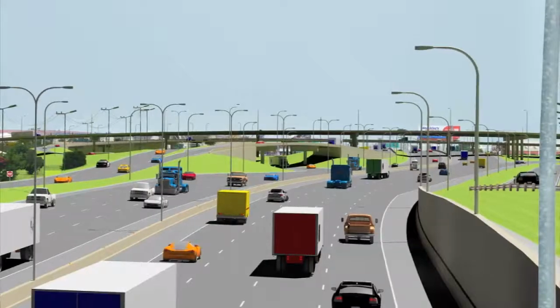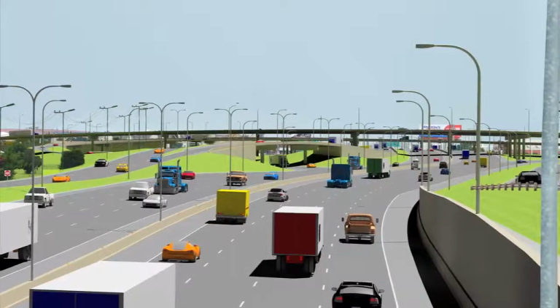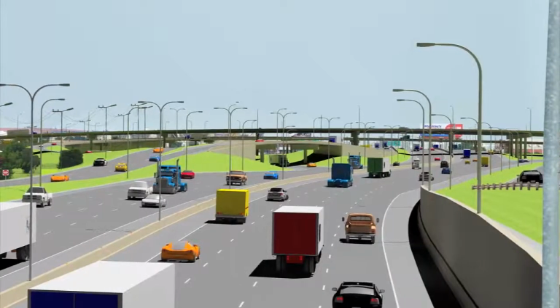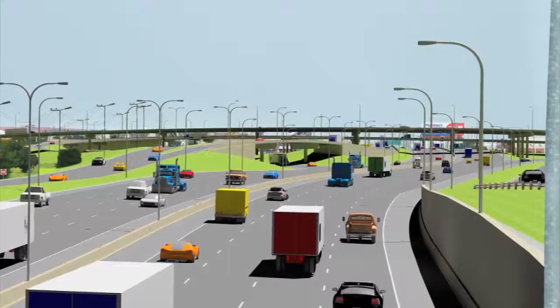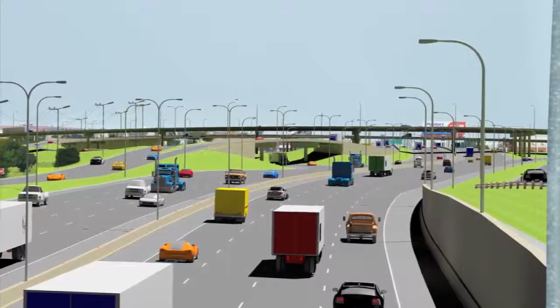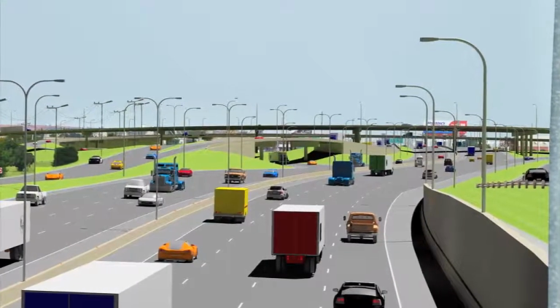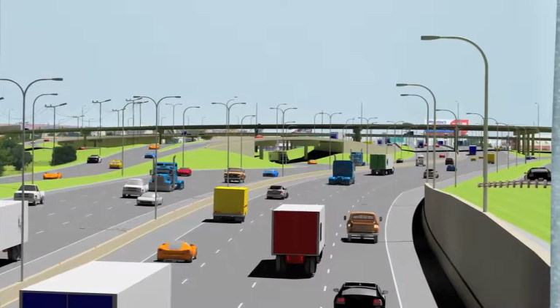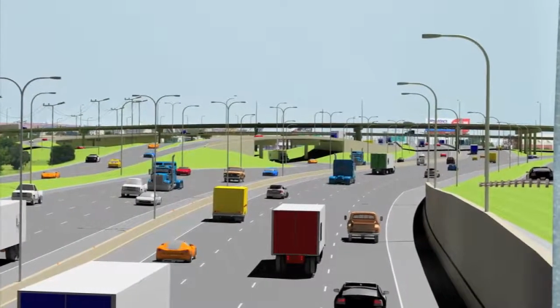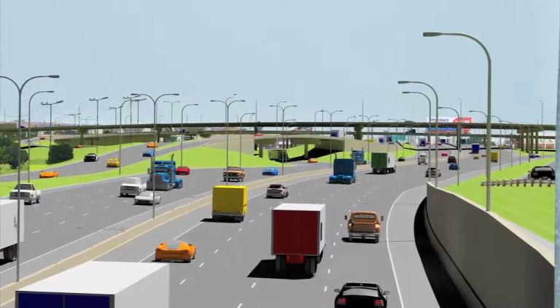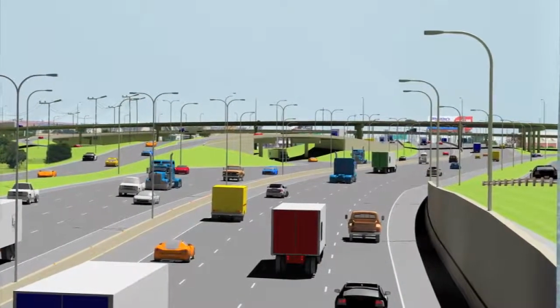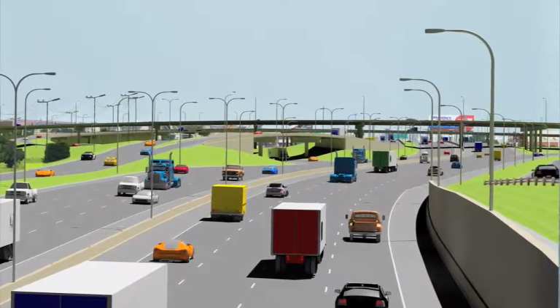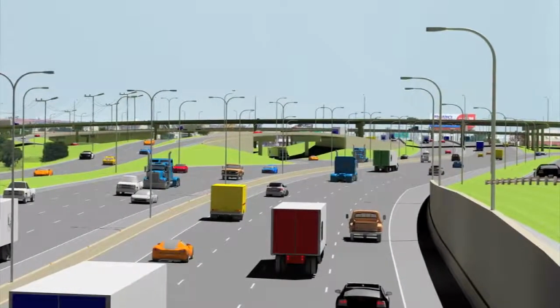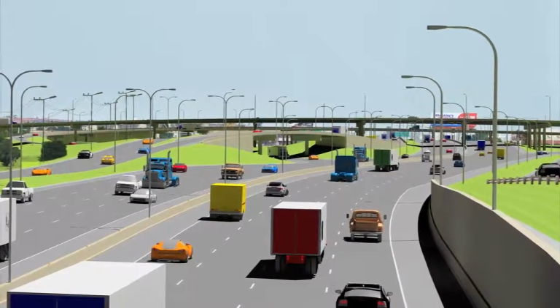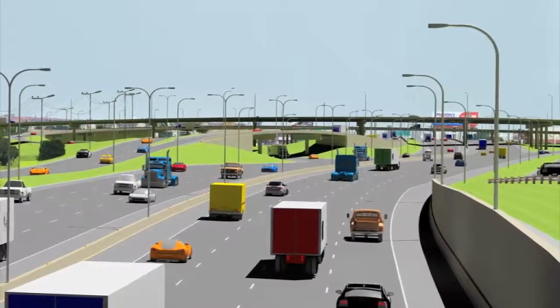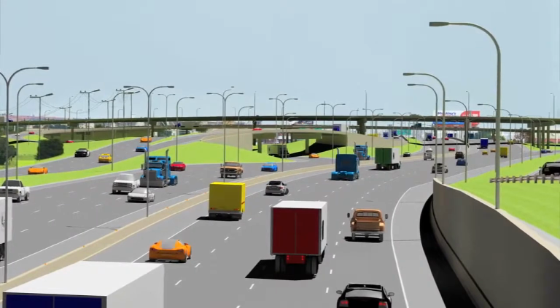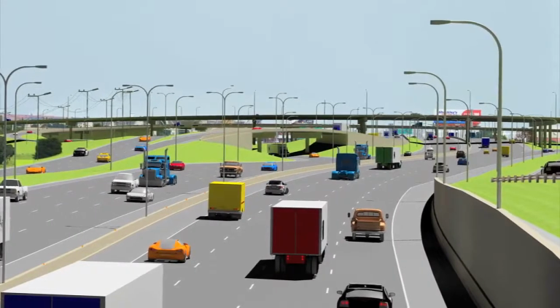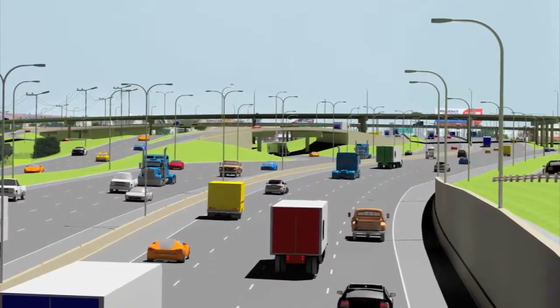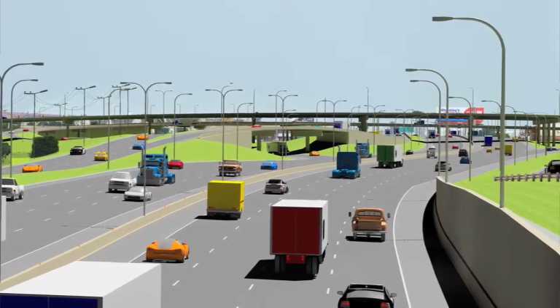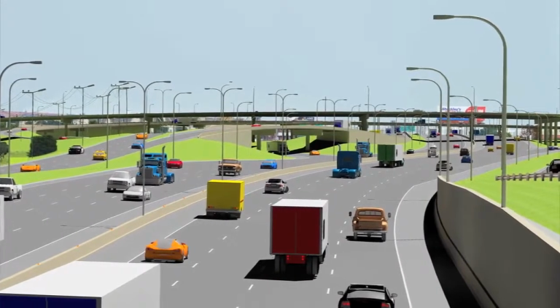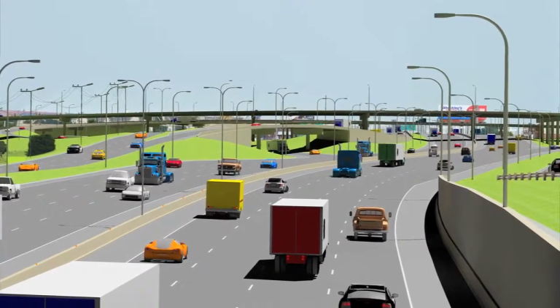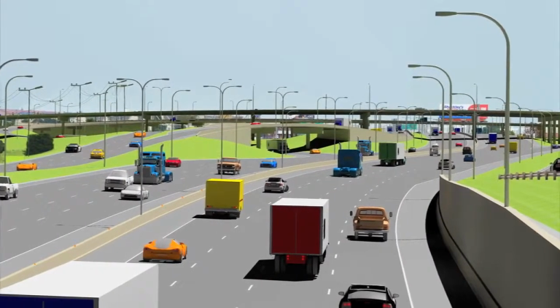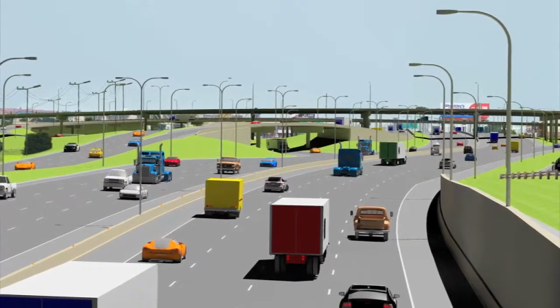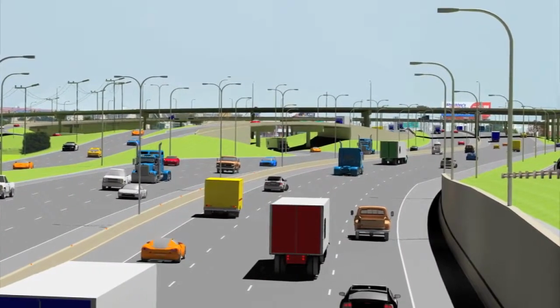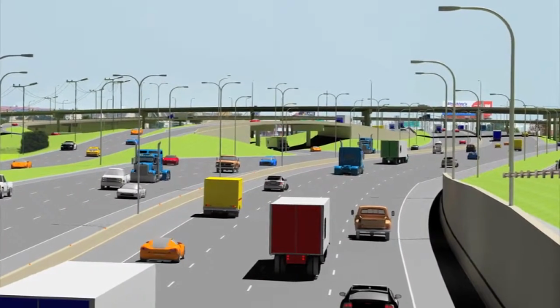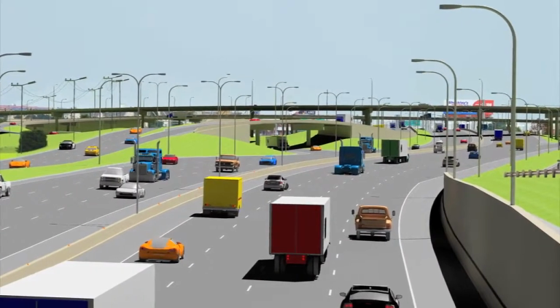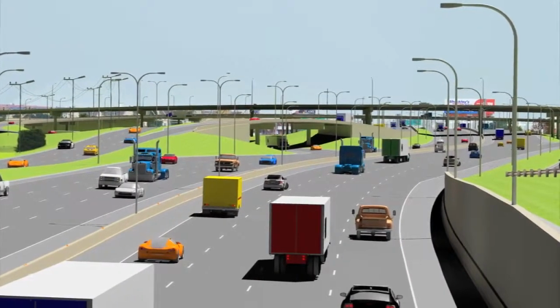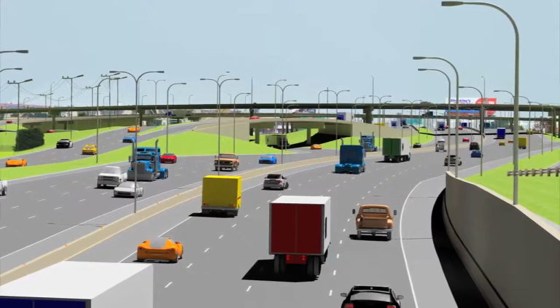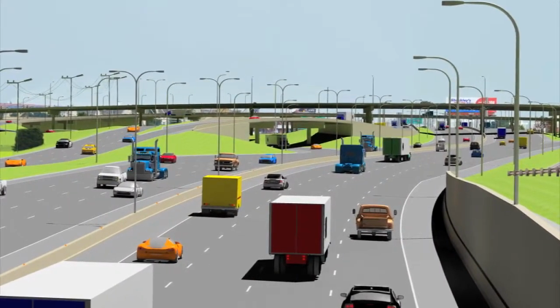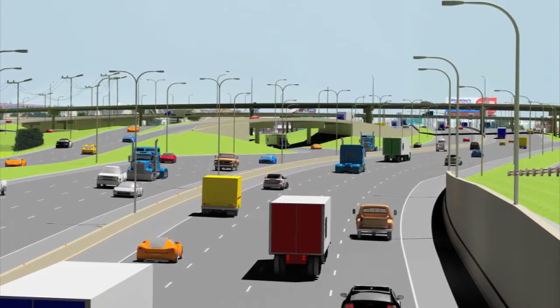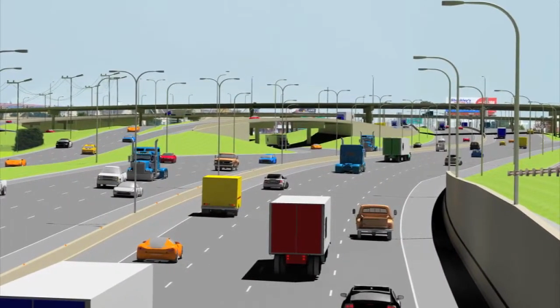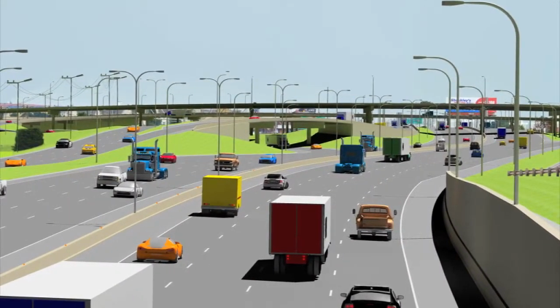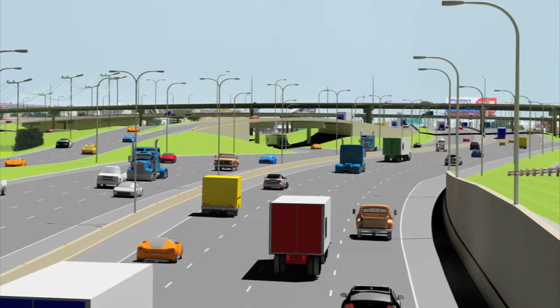The project will be built in six phases and is expected to take eight years to complete at a cost of $115 million.